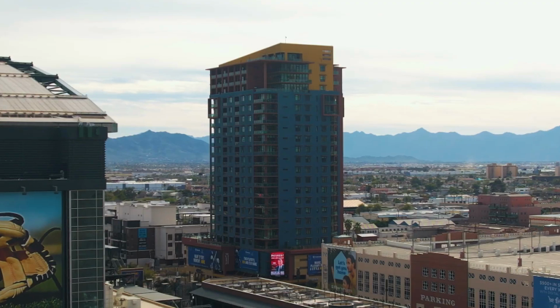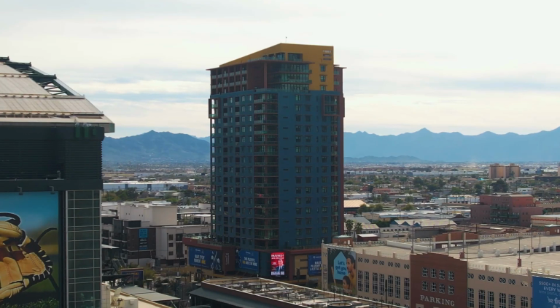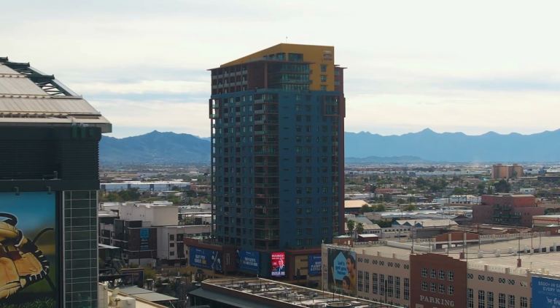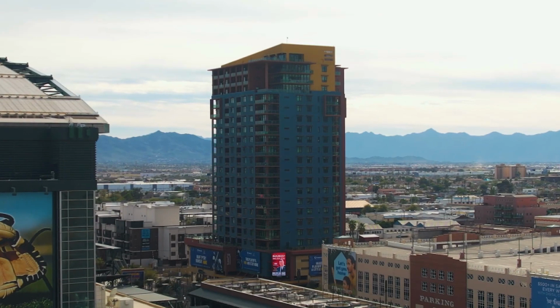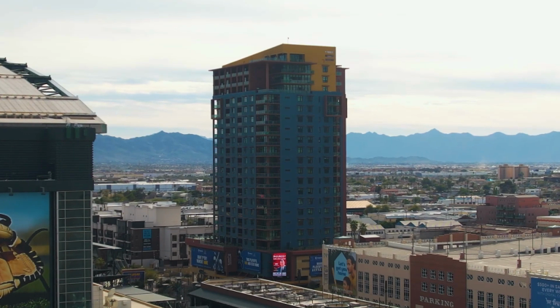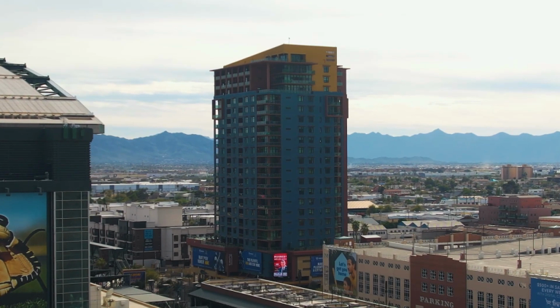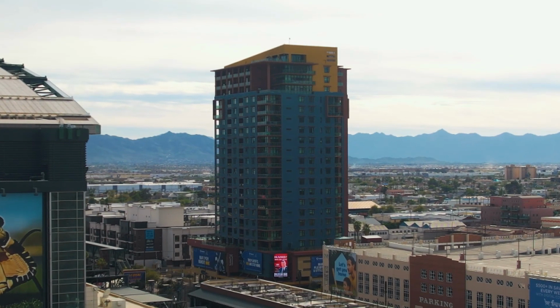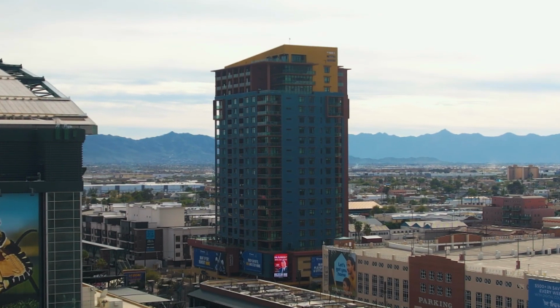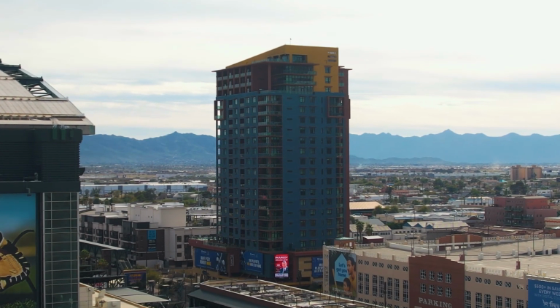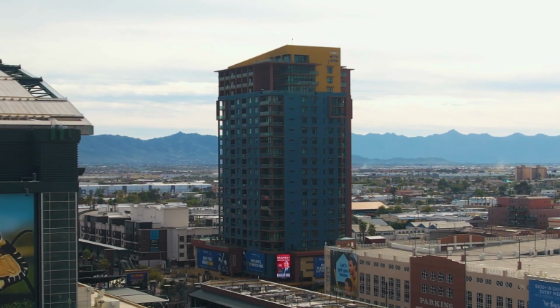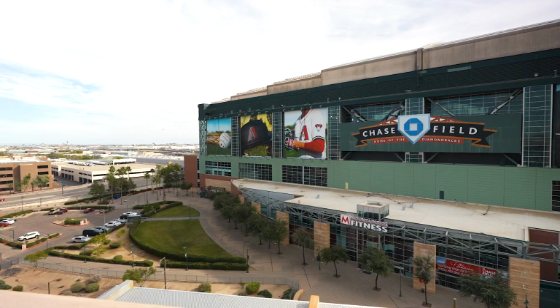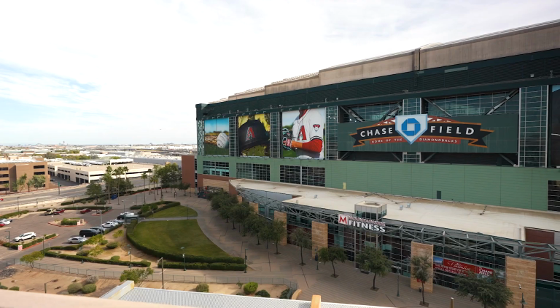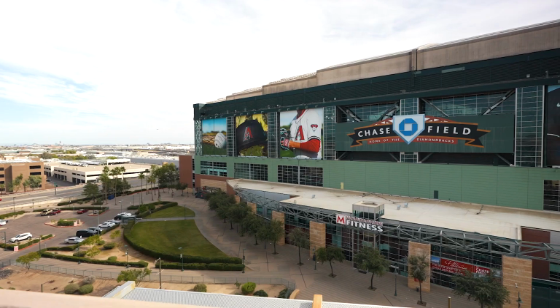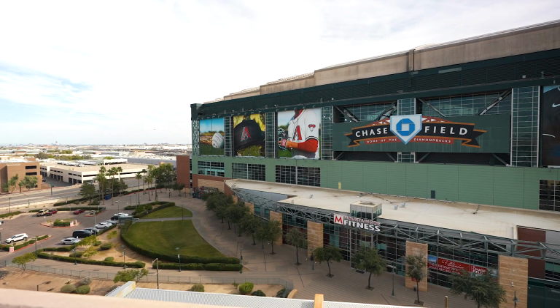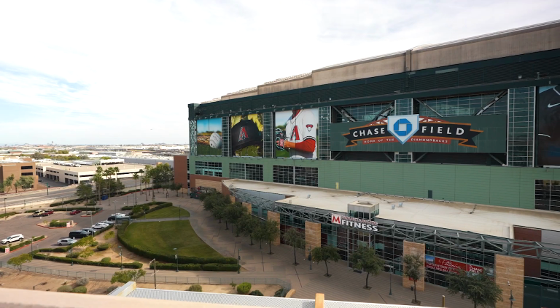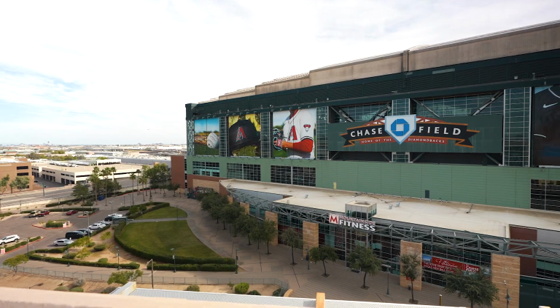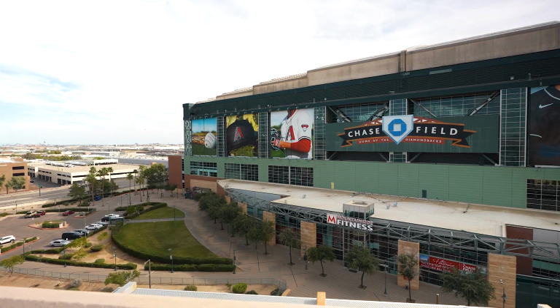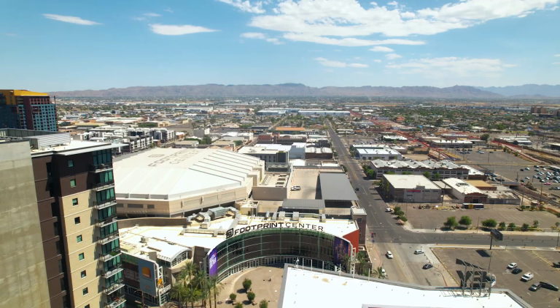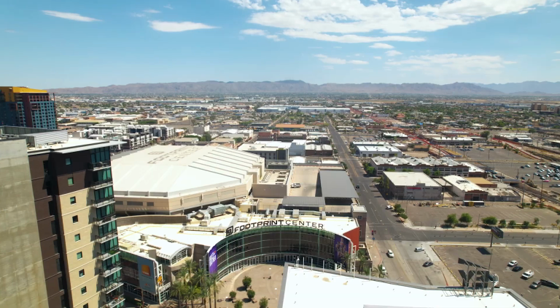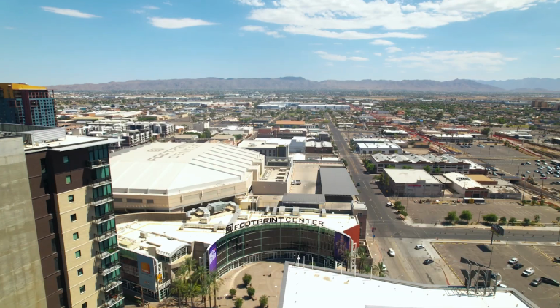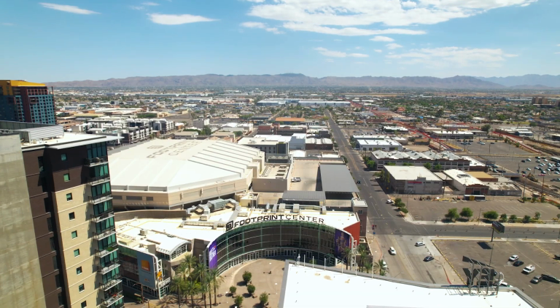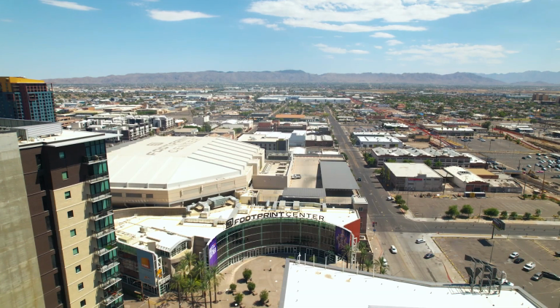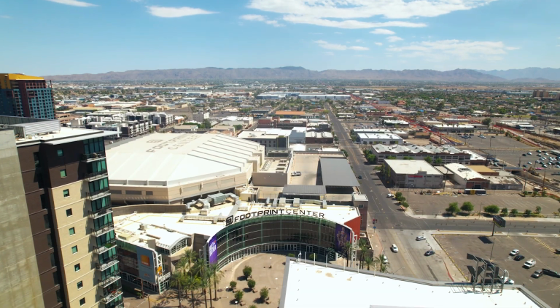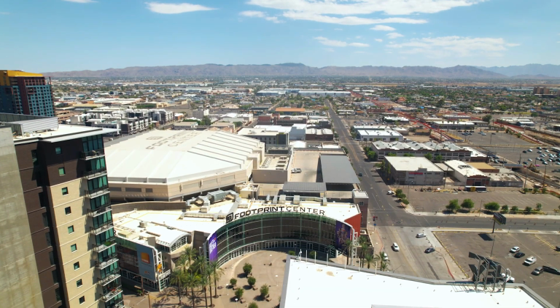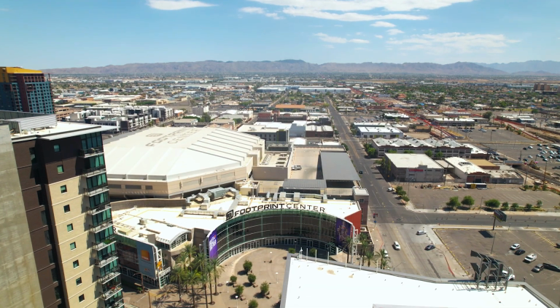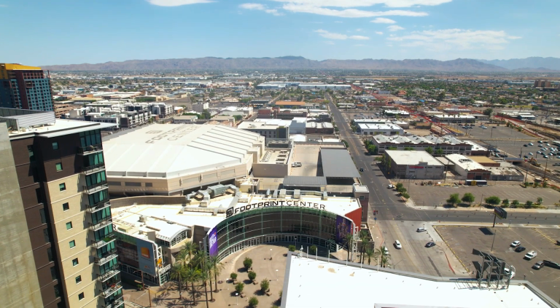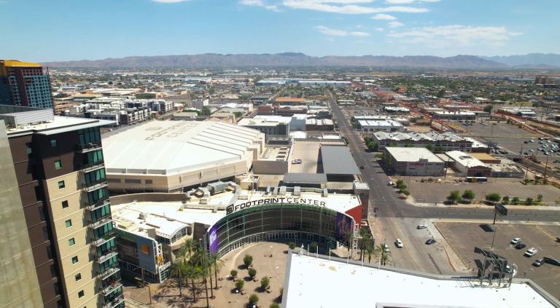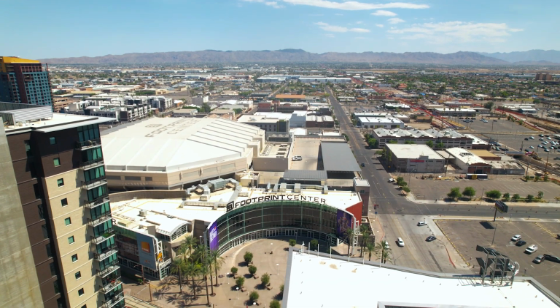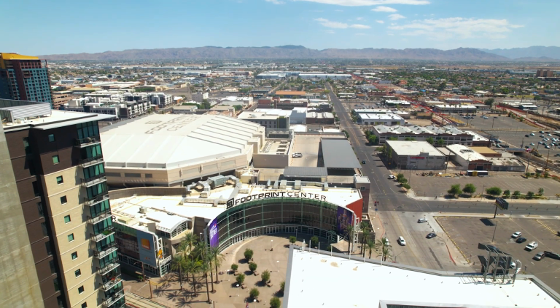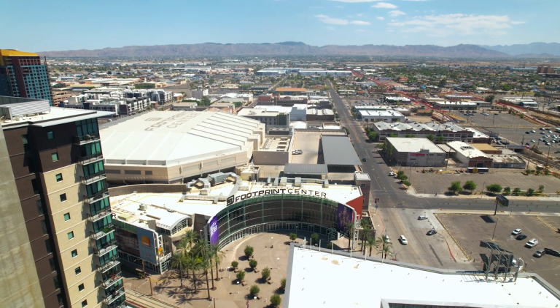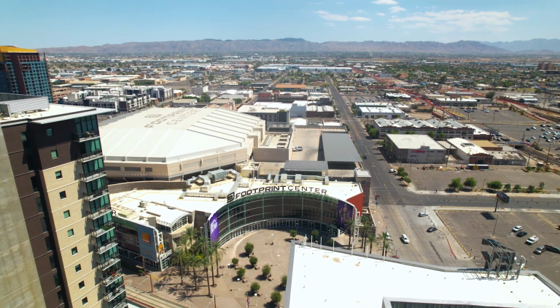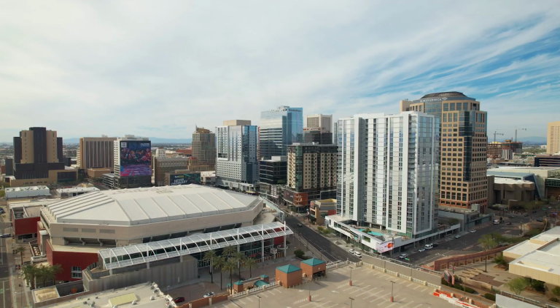Enjoy a baseball game at Chase Field or come watch the Phoenix Suns, or check out a concert.